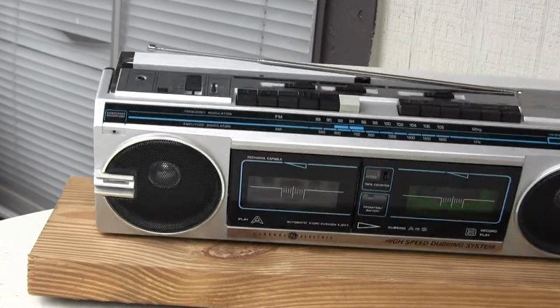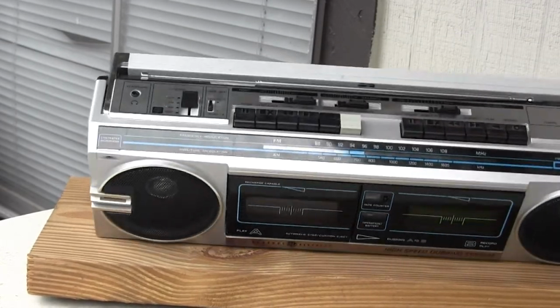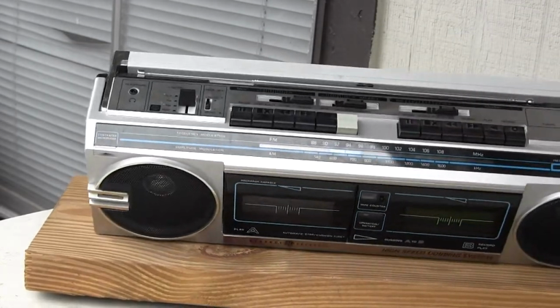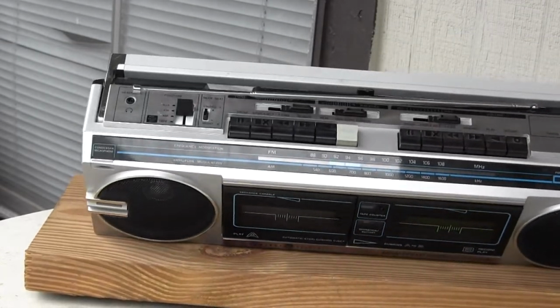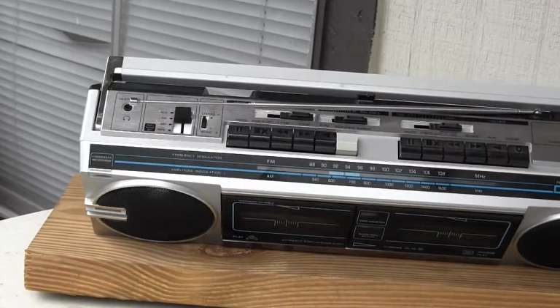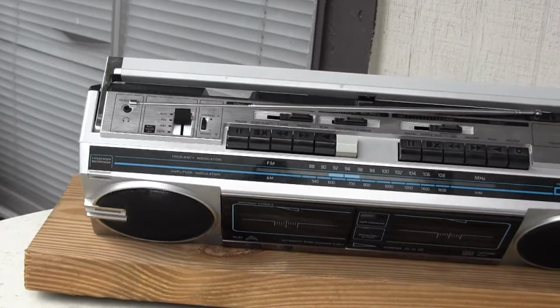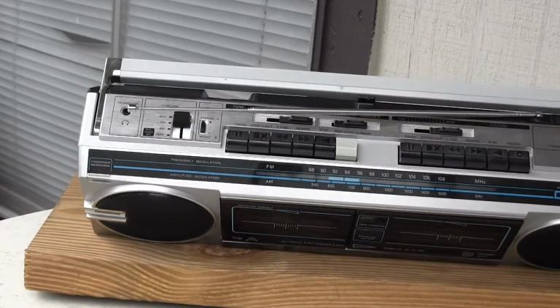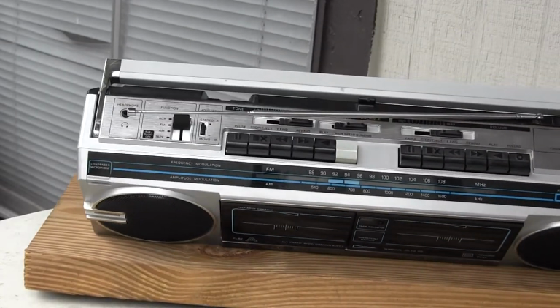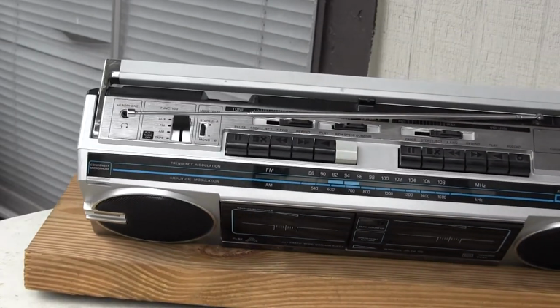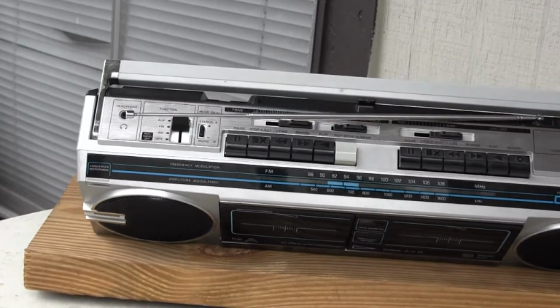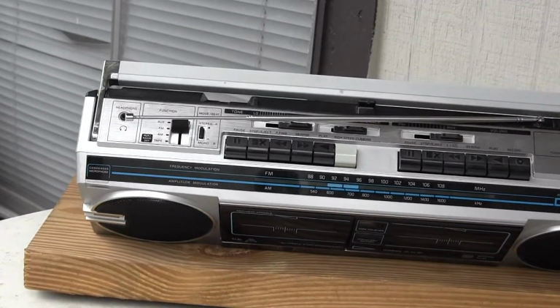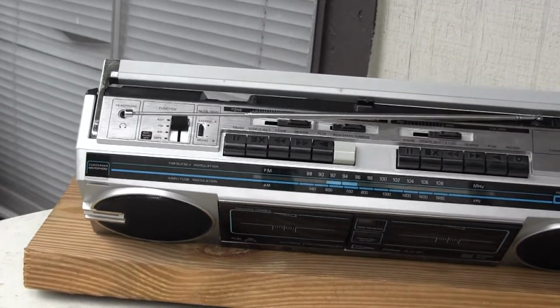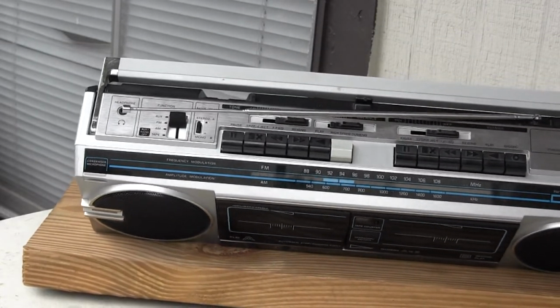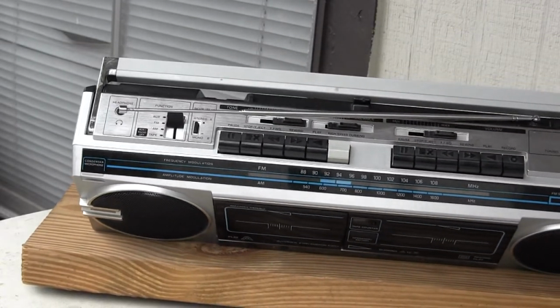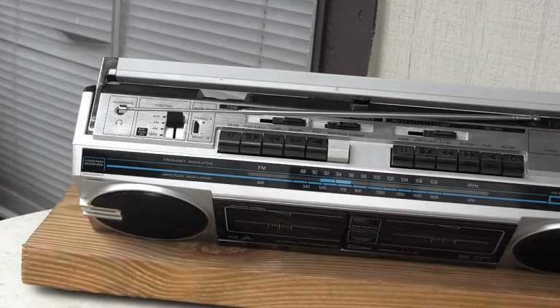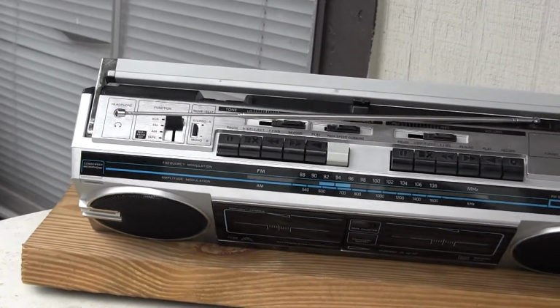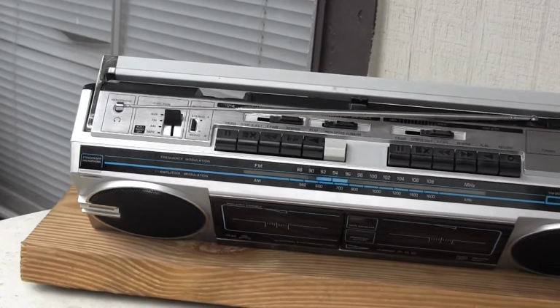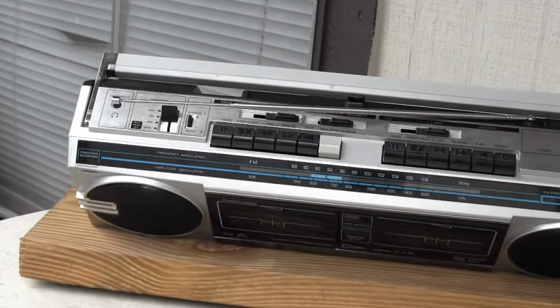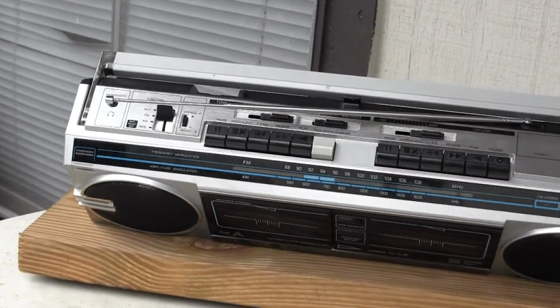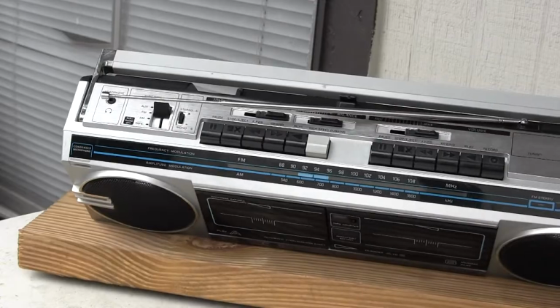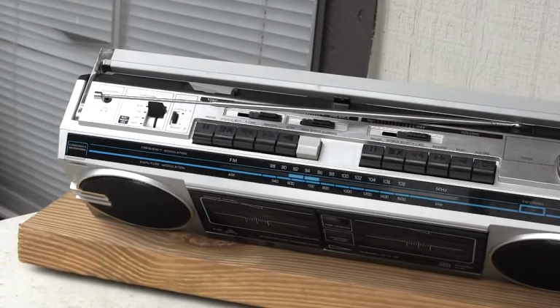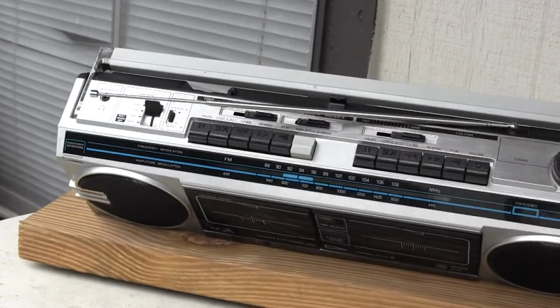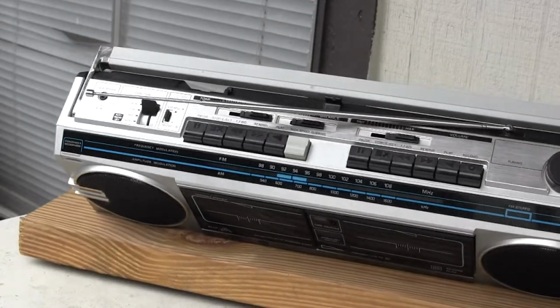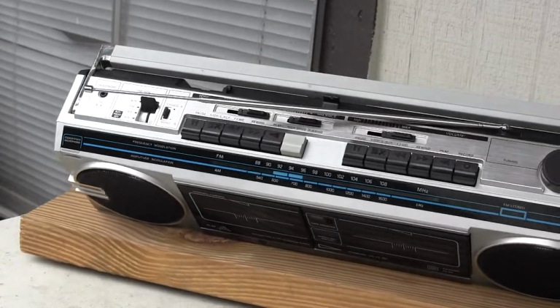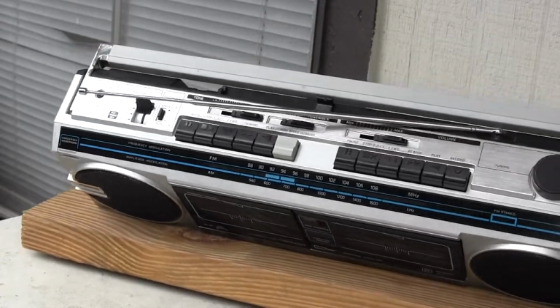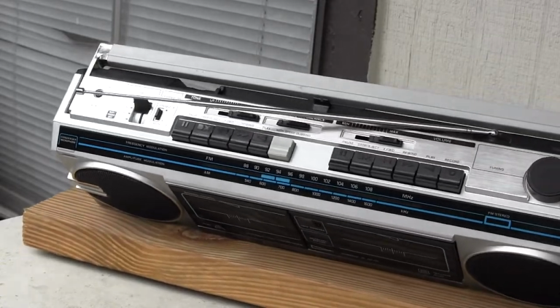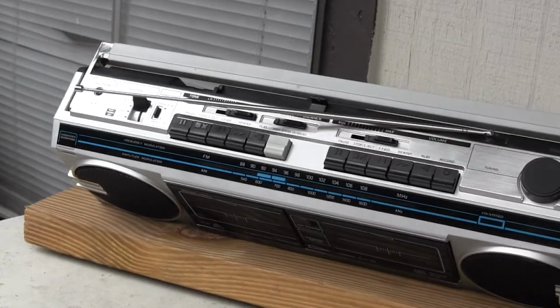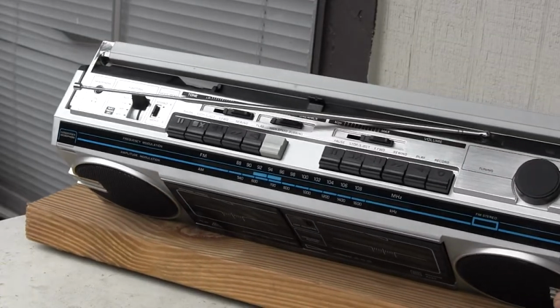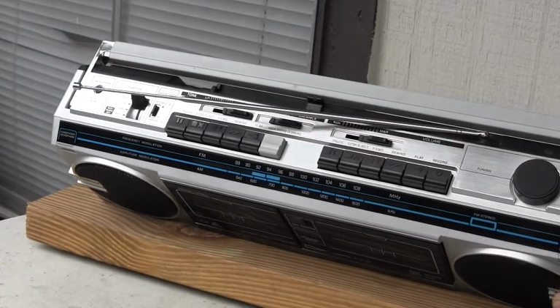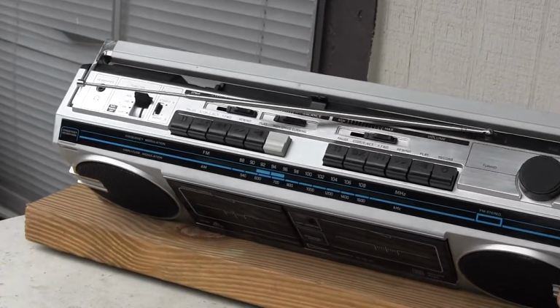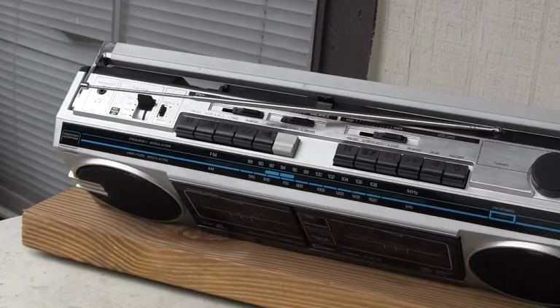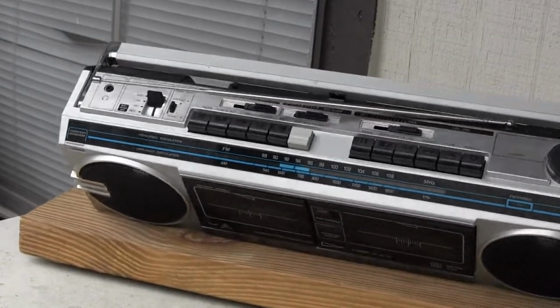And looks like that on top. See that pretty well. Right there.